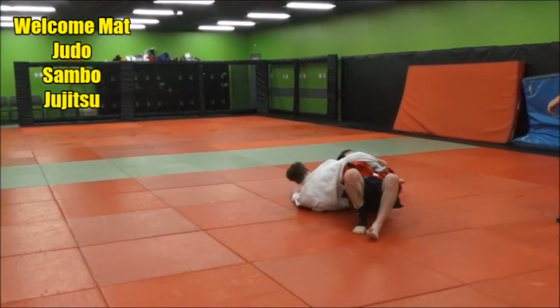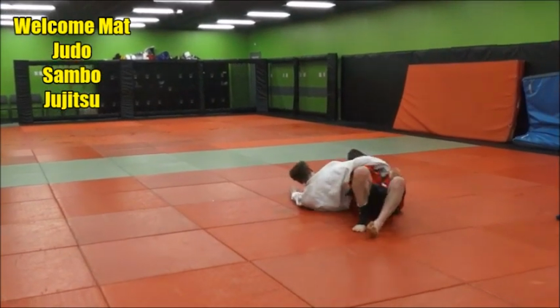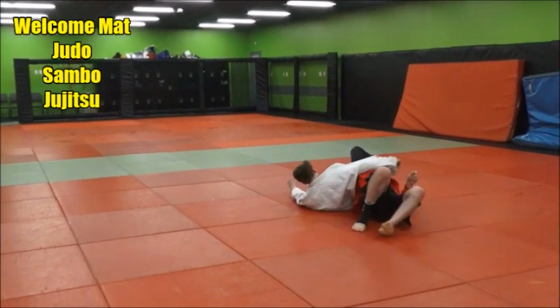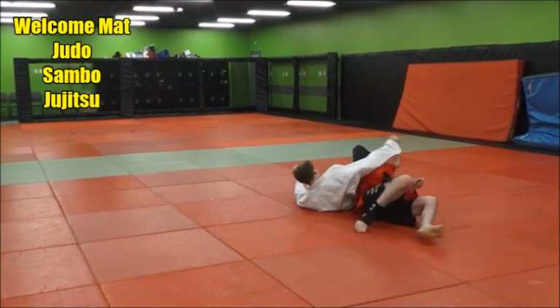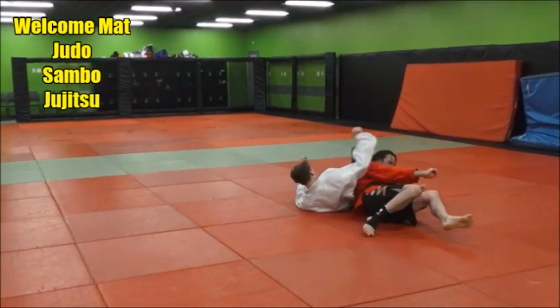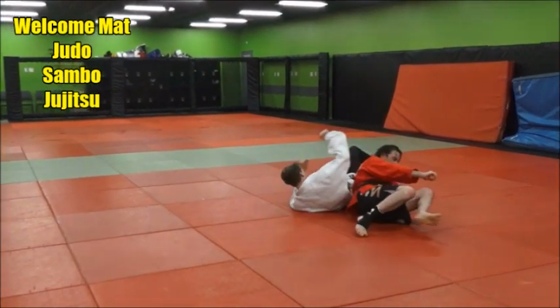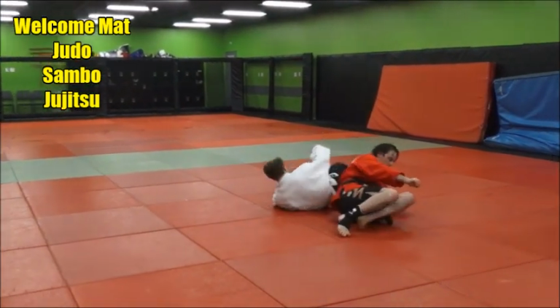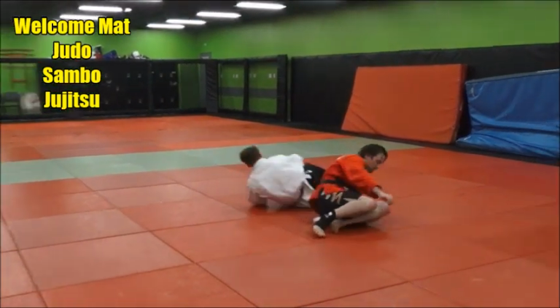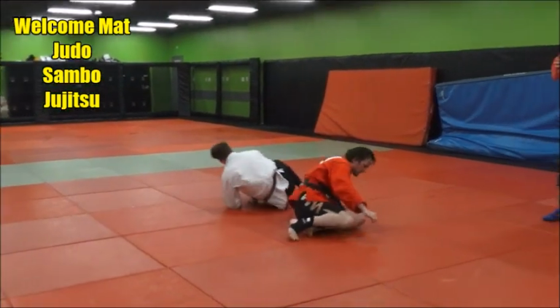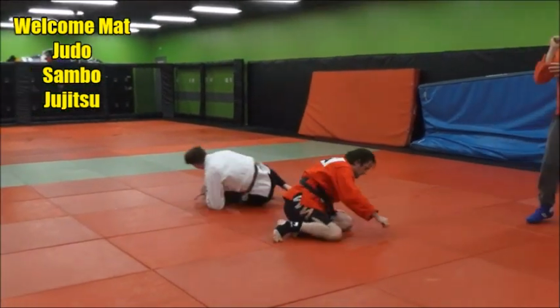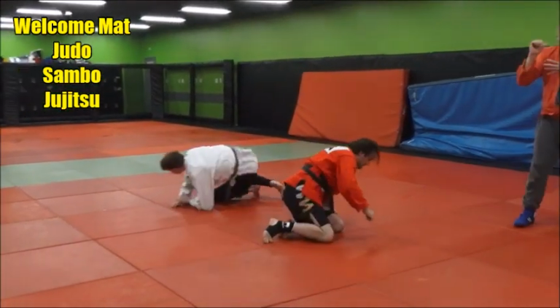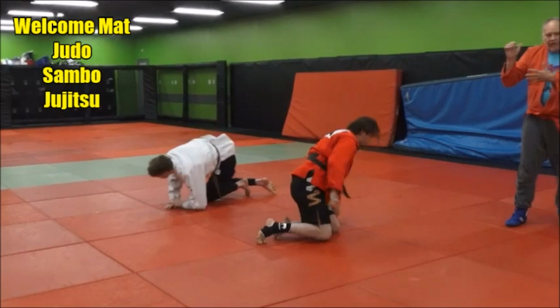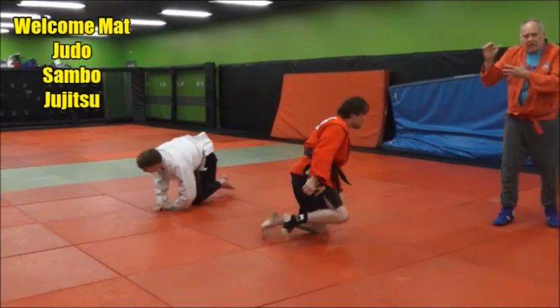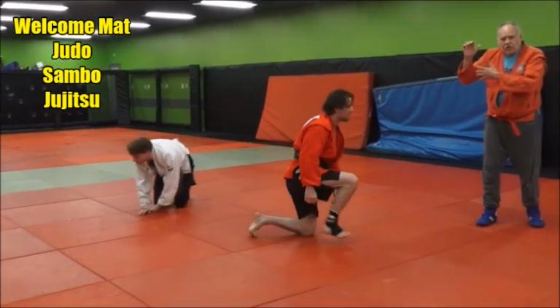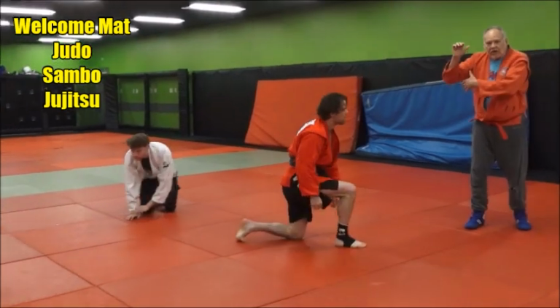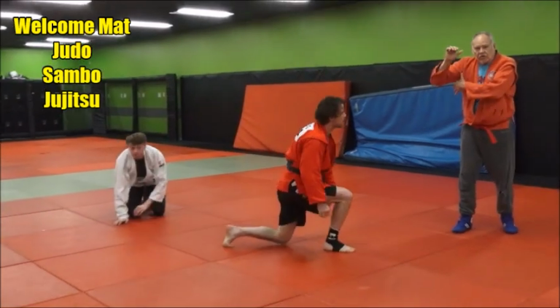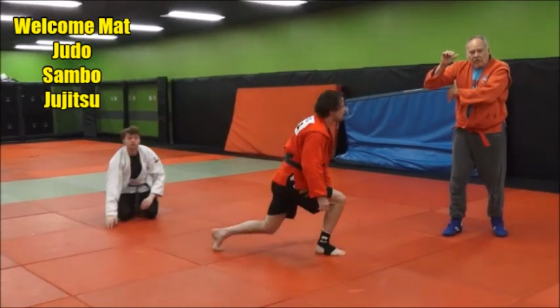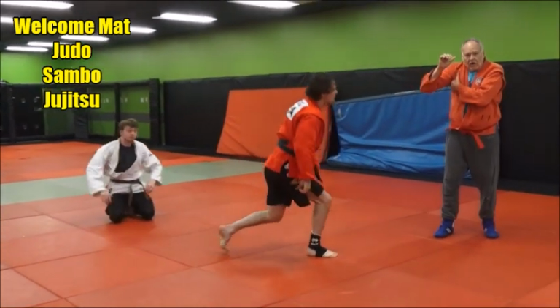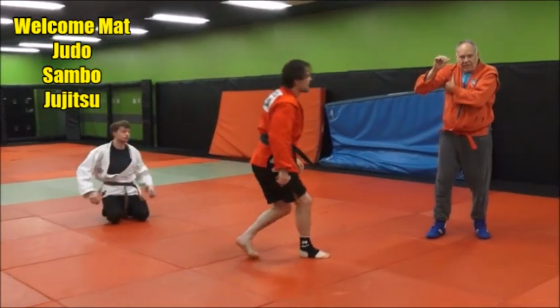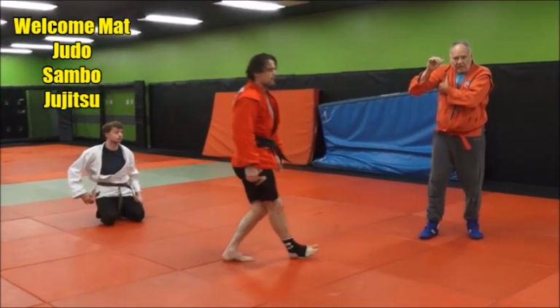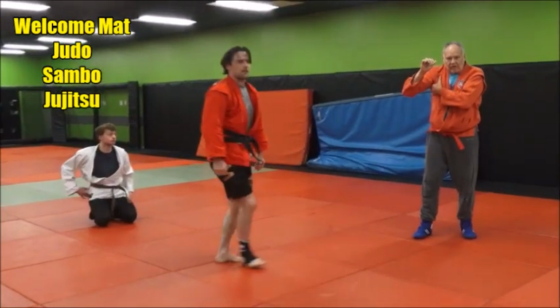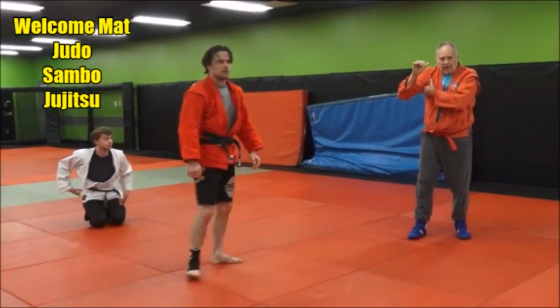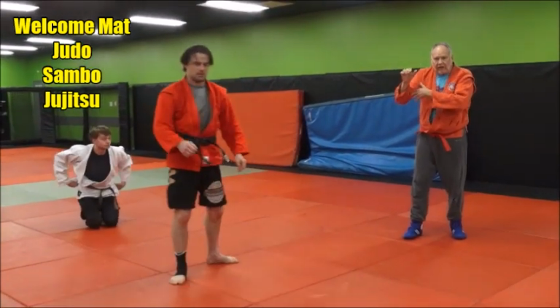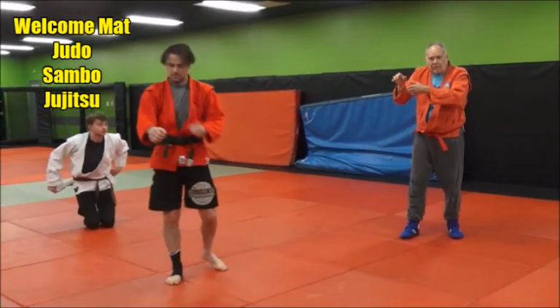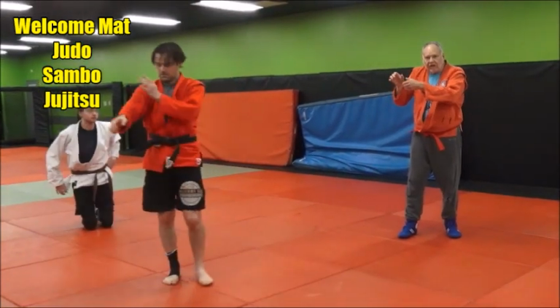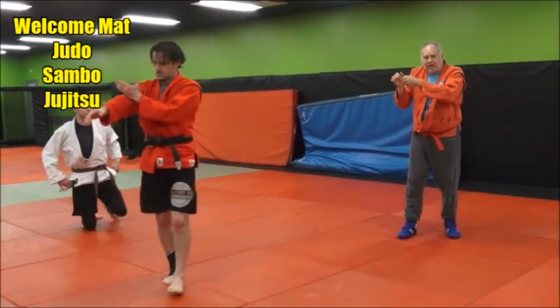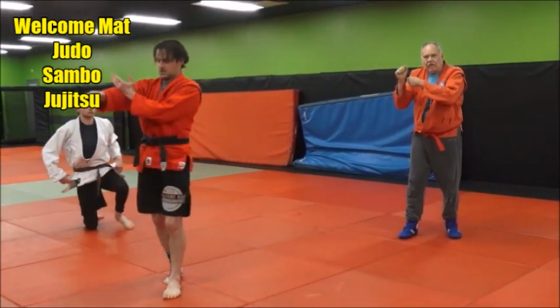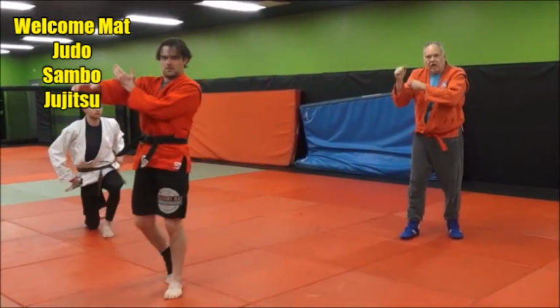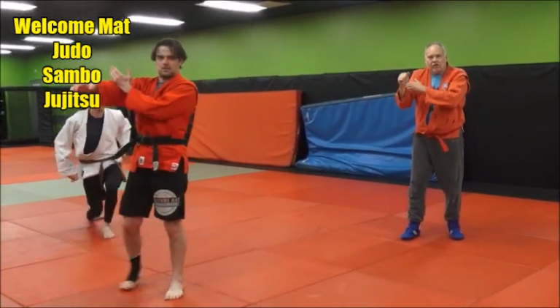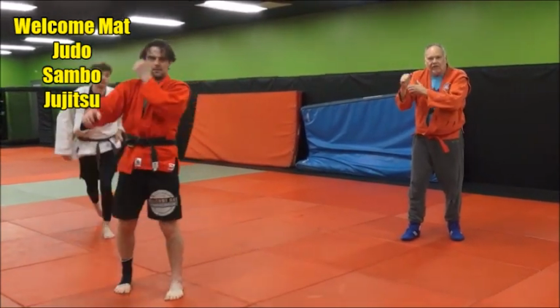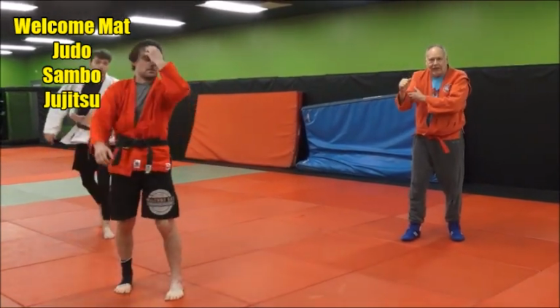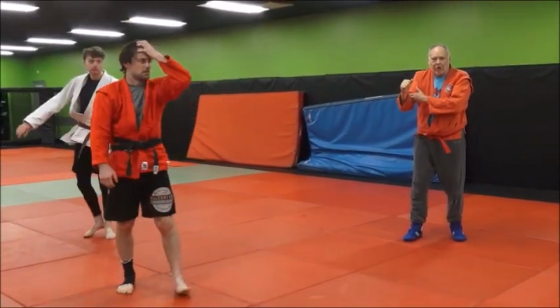And again, he's not putting his elbow under Jake's armpit. He's putting it under Jake's elbow.